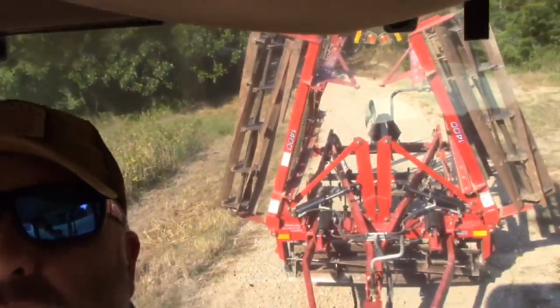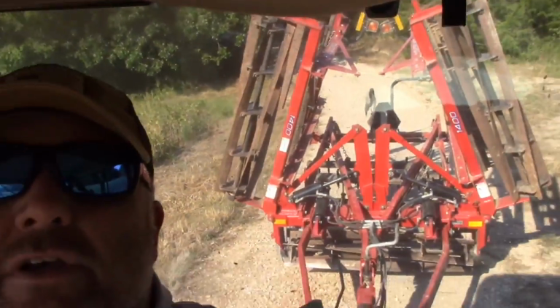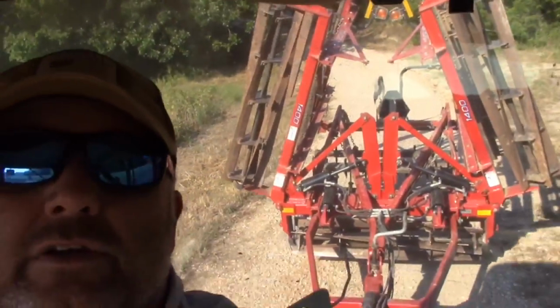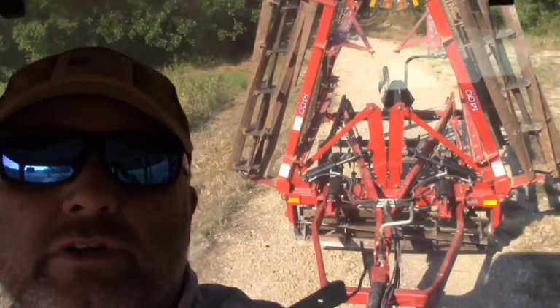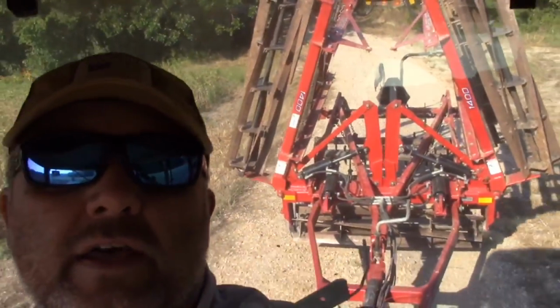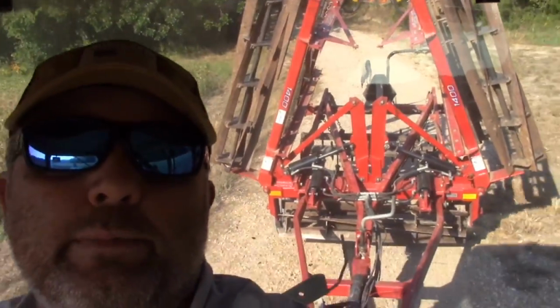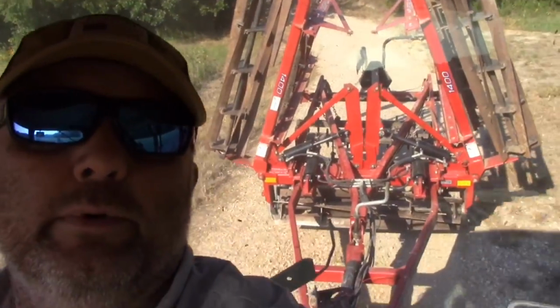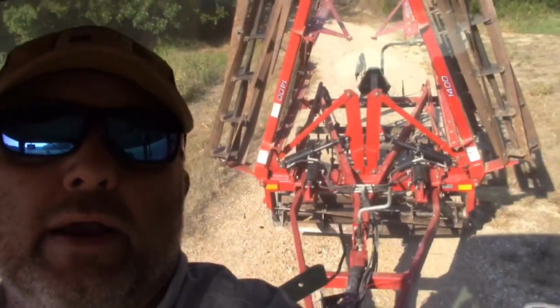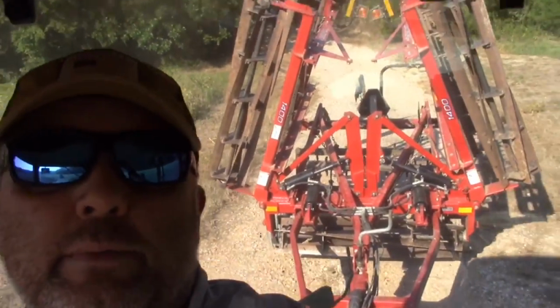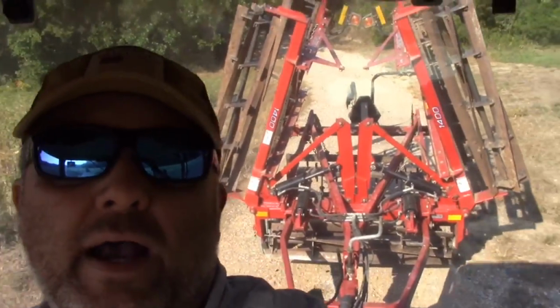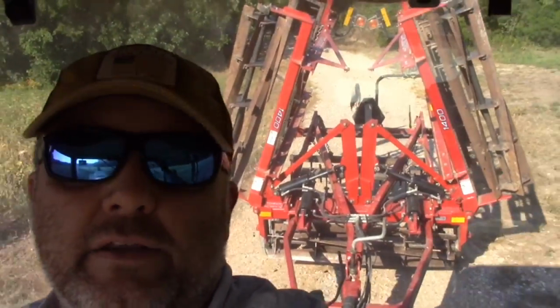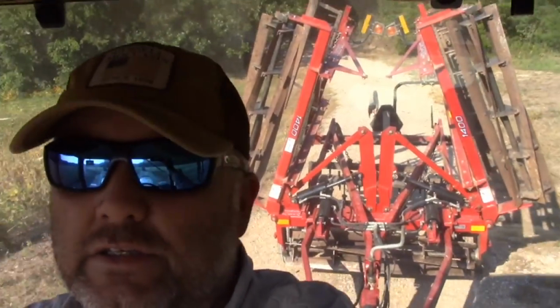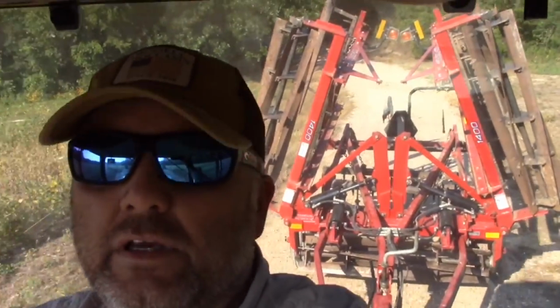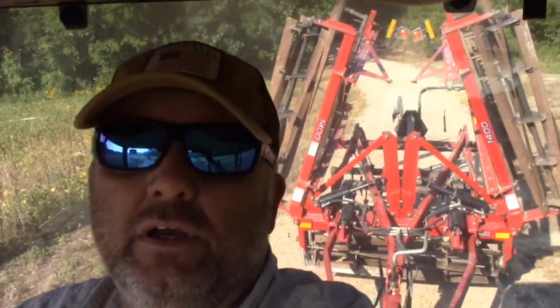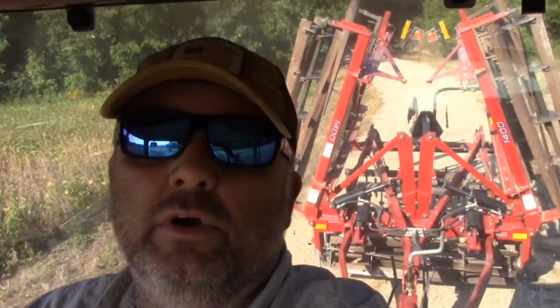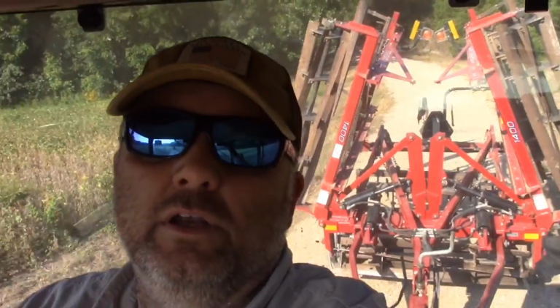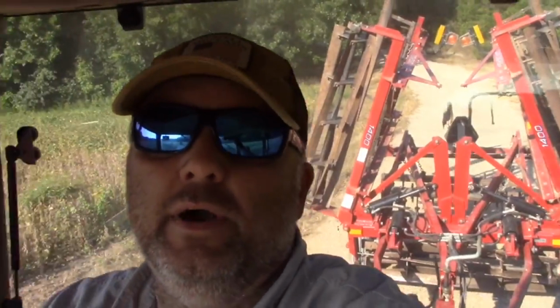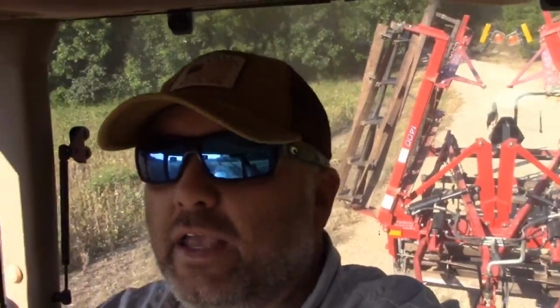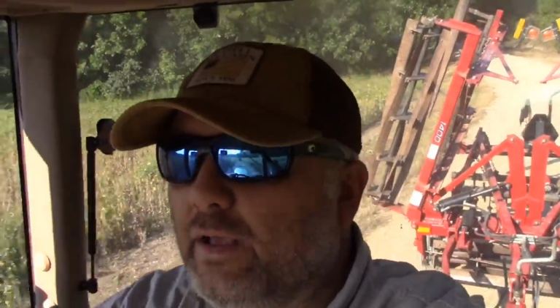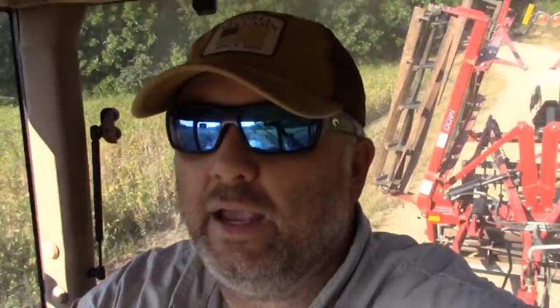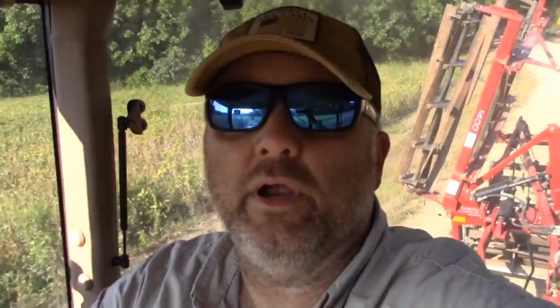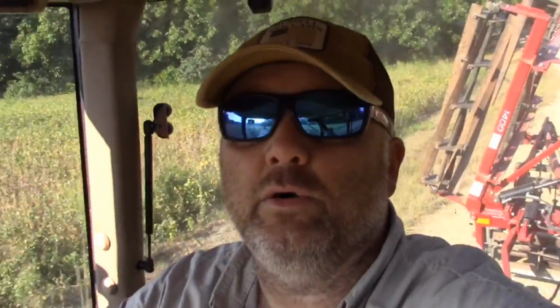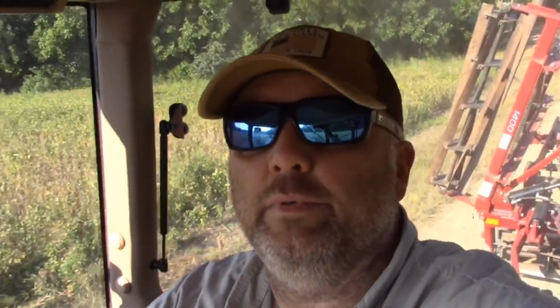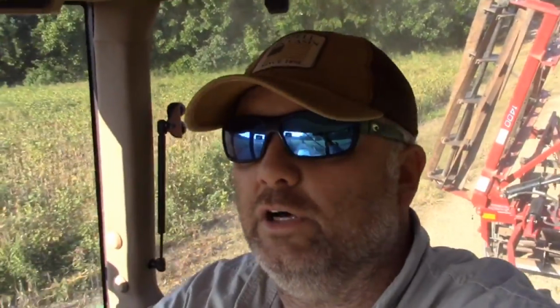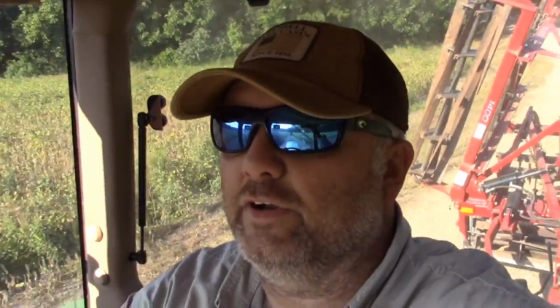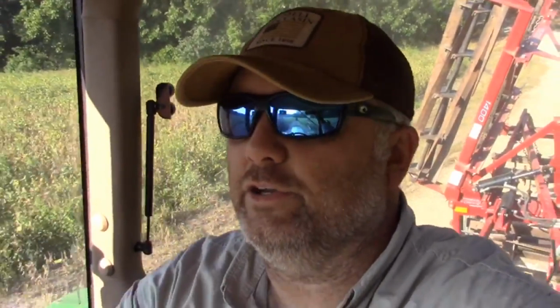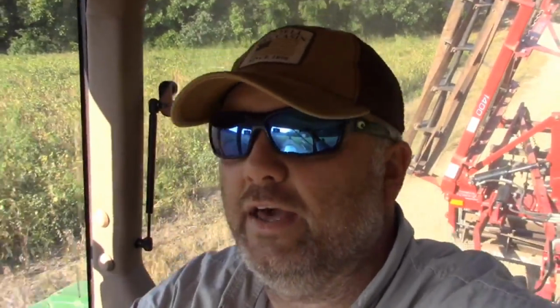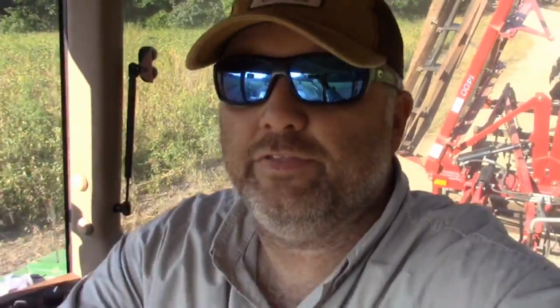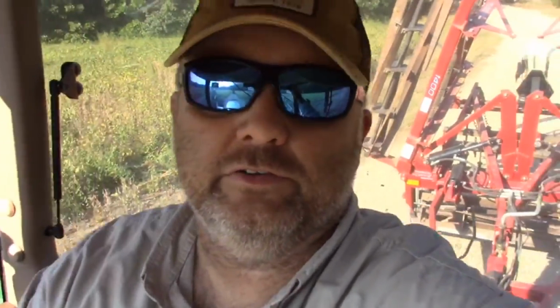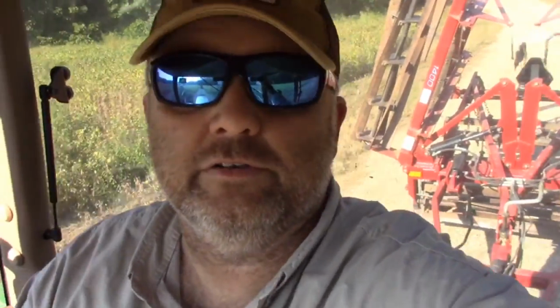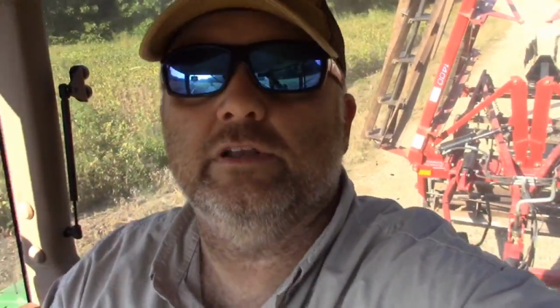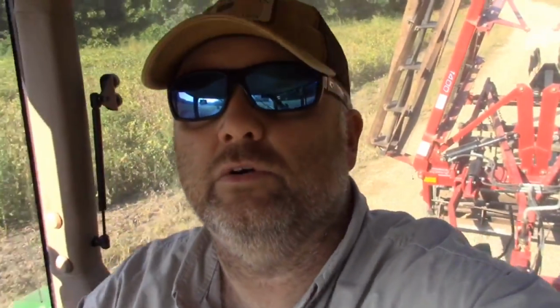So you'll see that implement back here behind us. We'll get a little better camera angle when we get over and show you how that thing turns into soil.